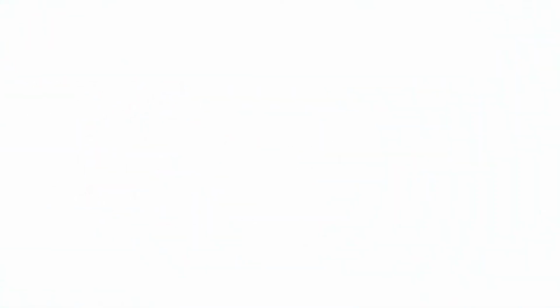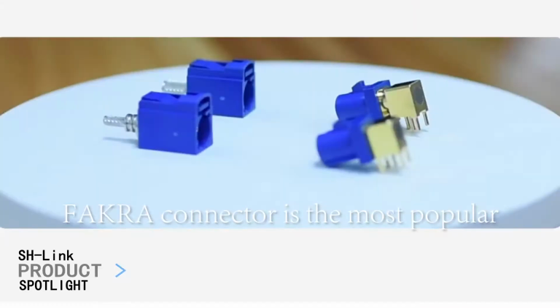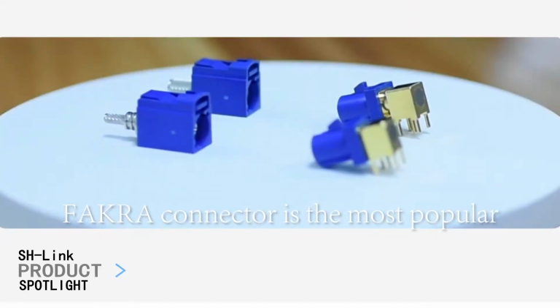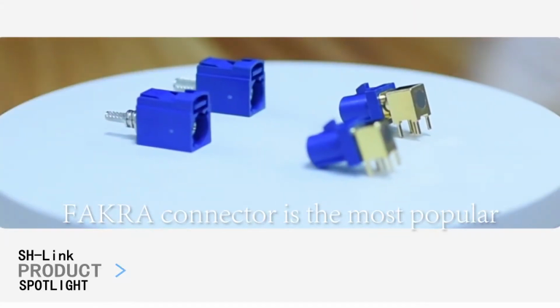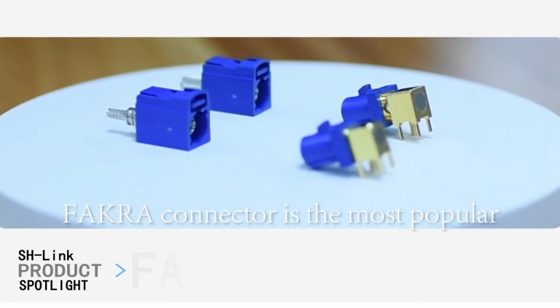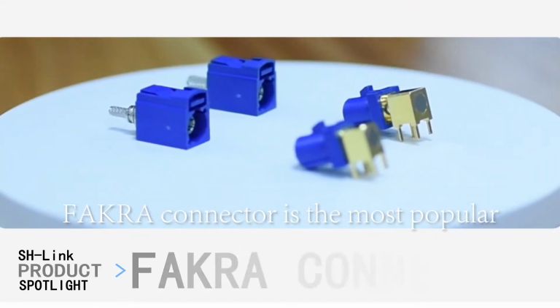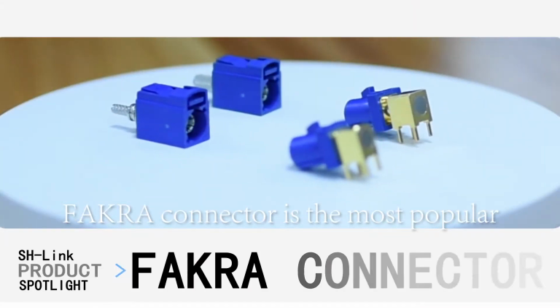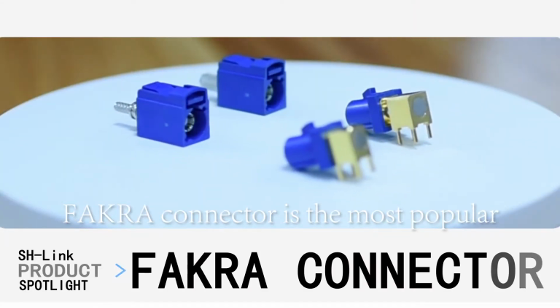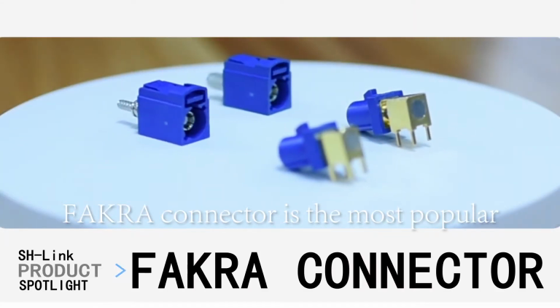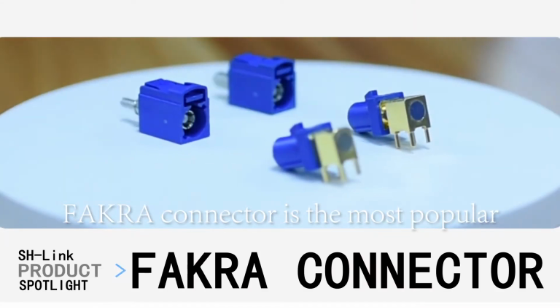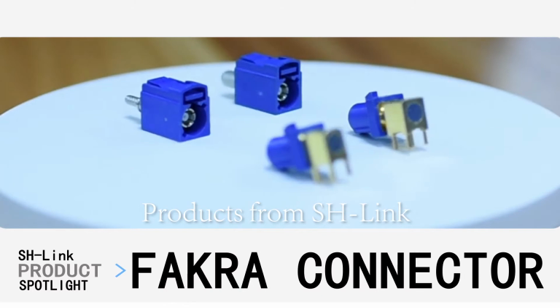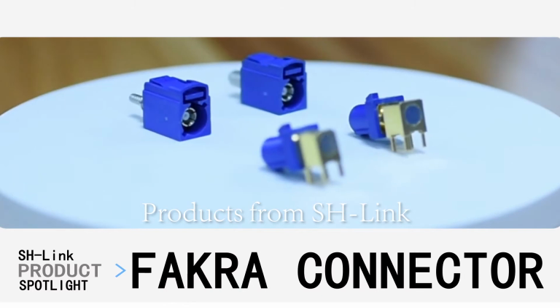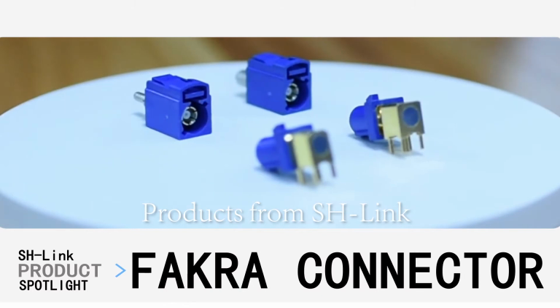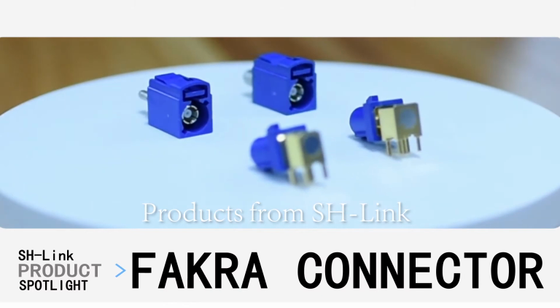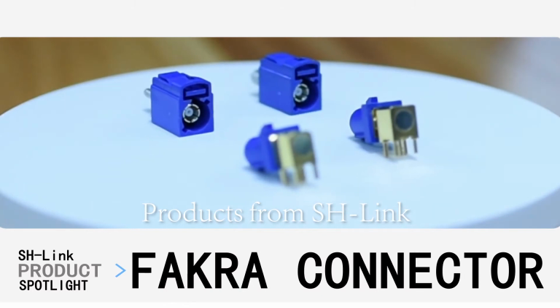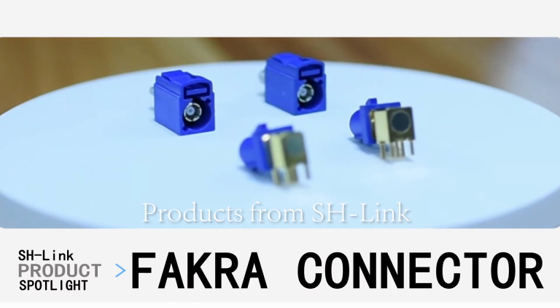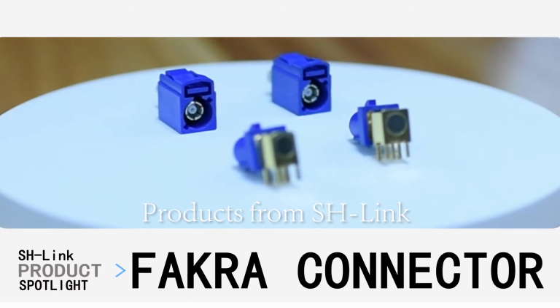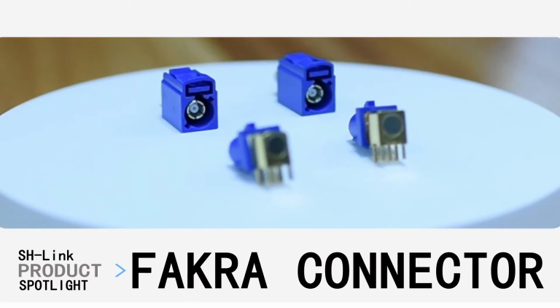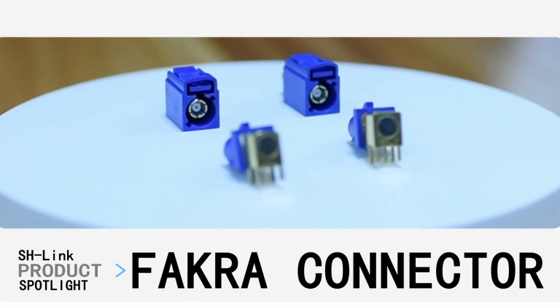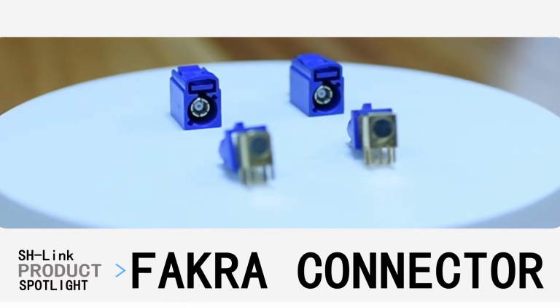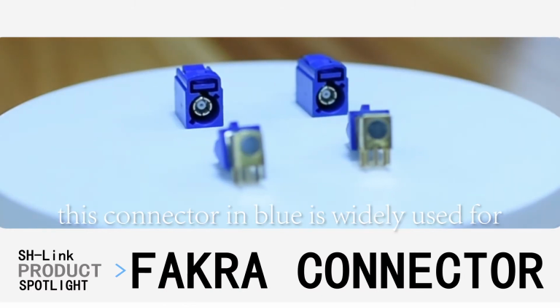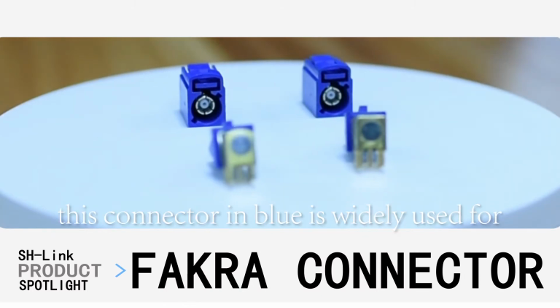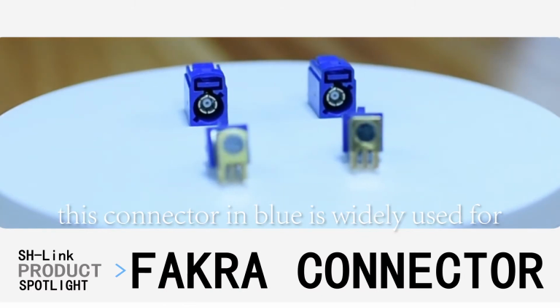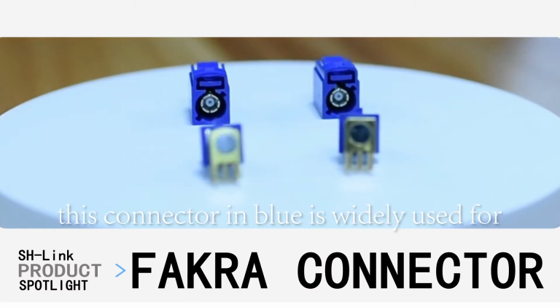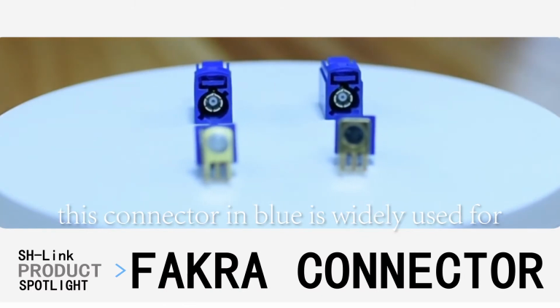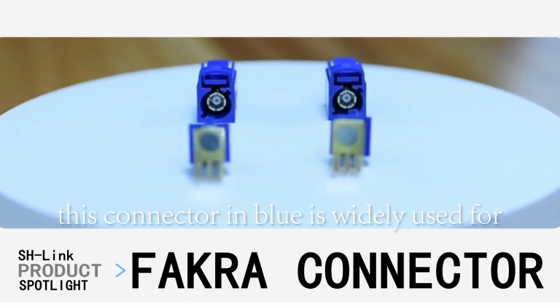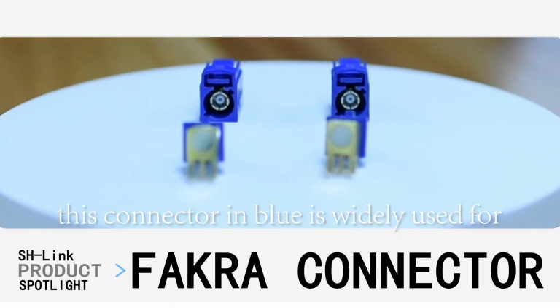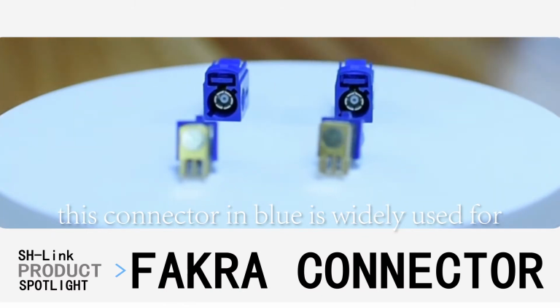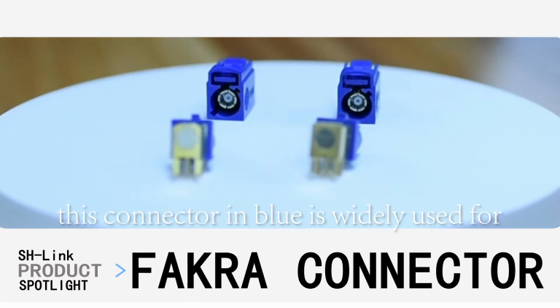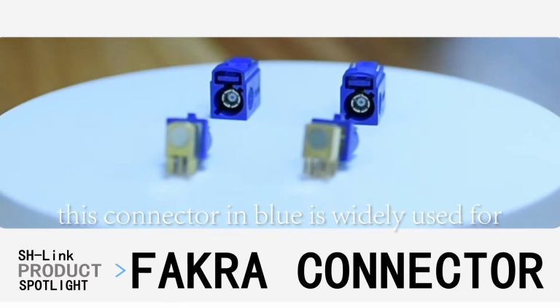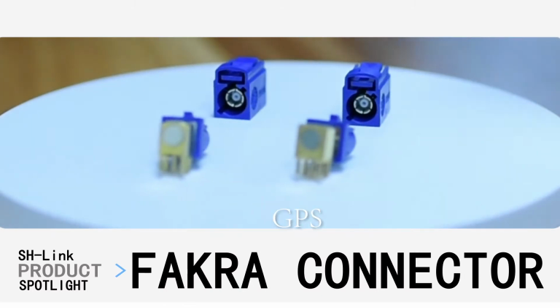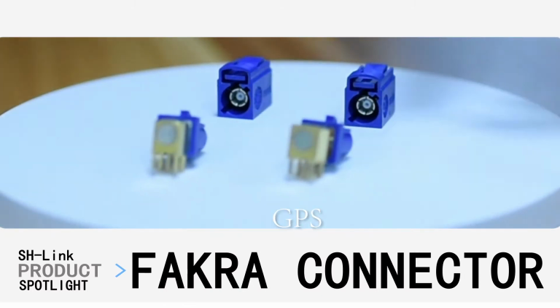FAKRA Connector is the most popular product from SH-Link. This connector in blue is widely used for GPS.